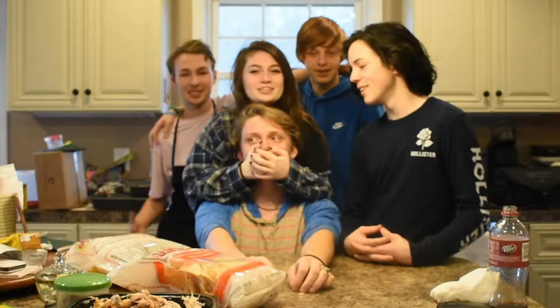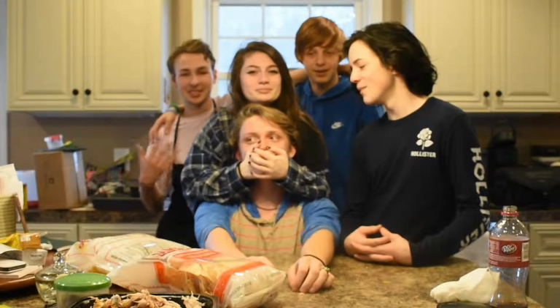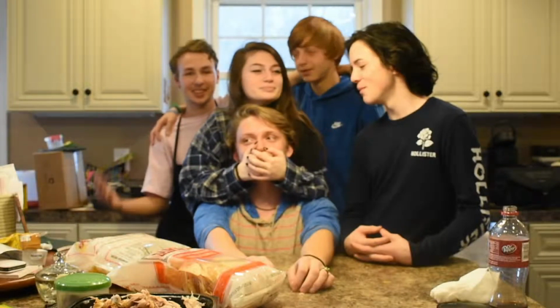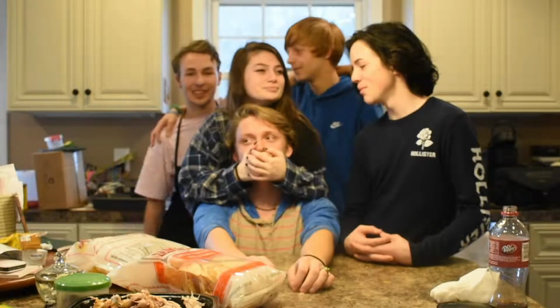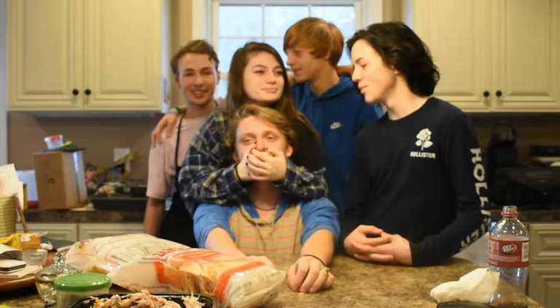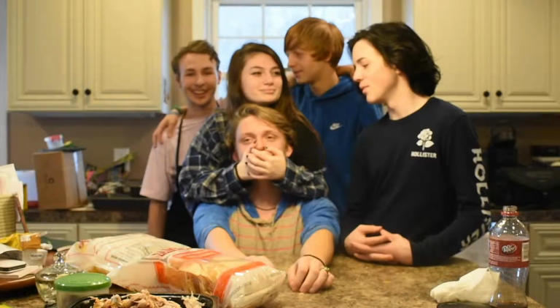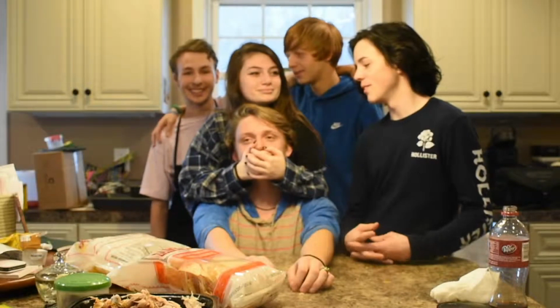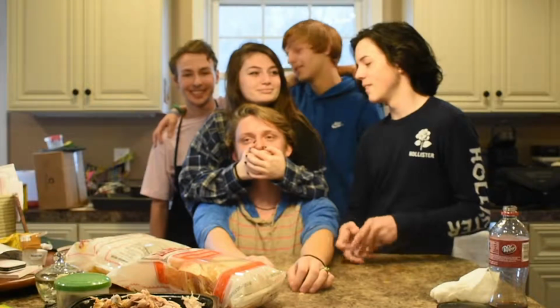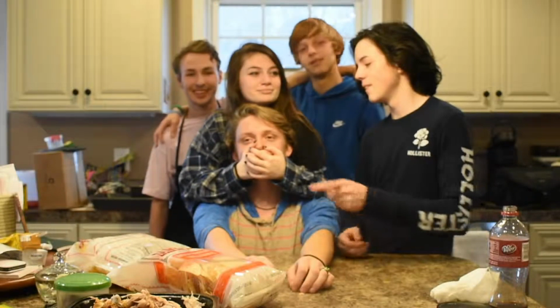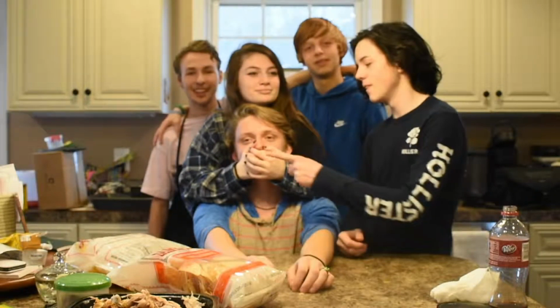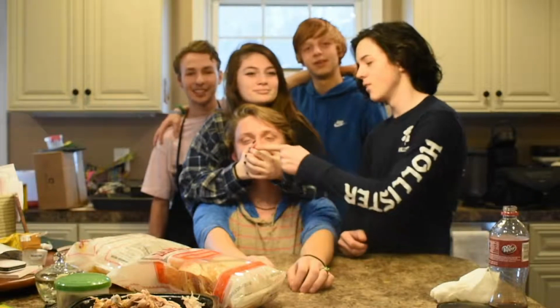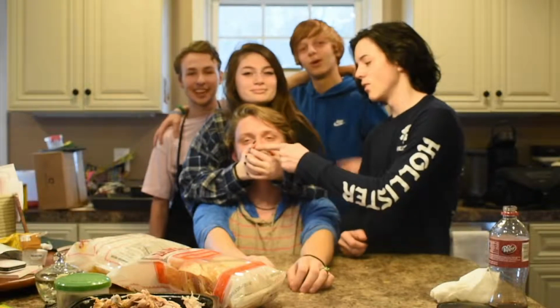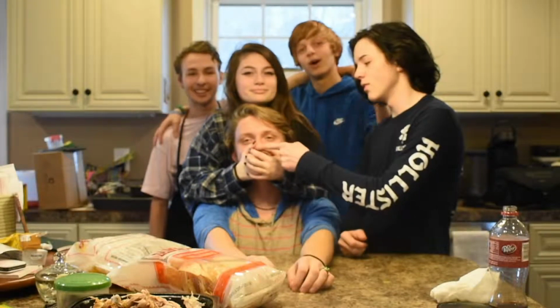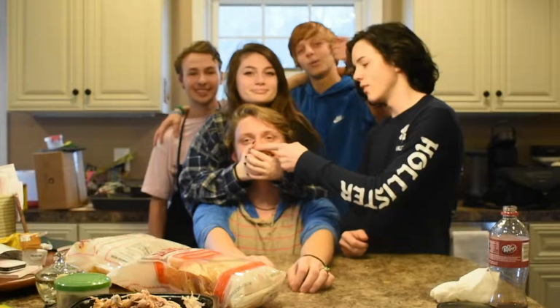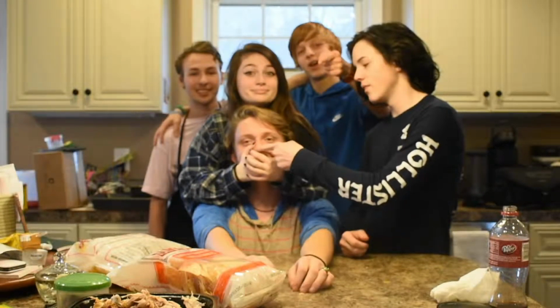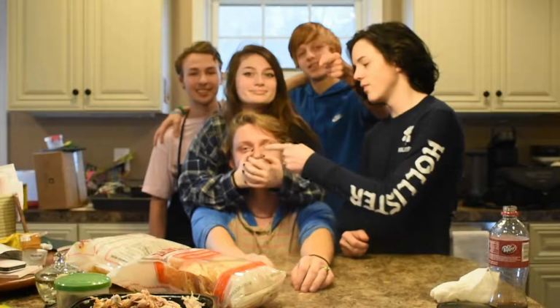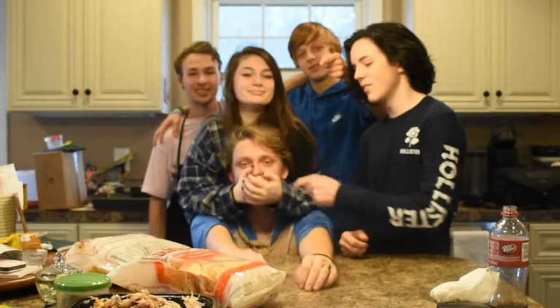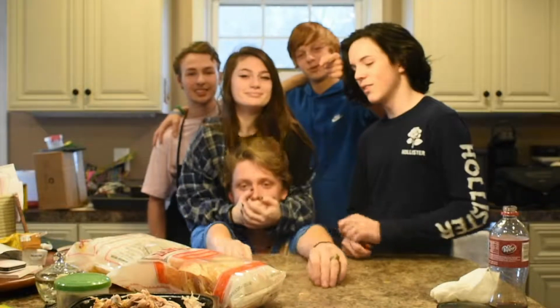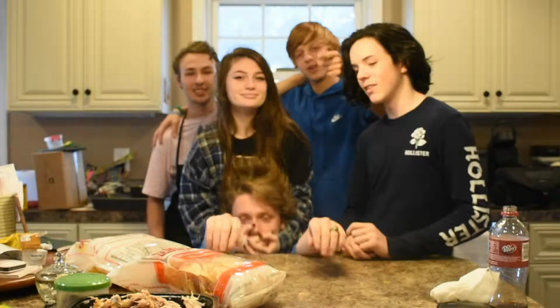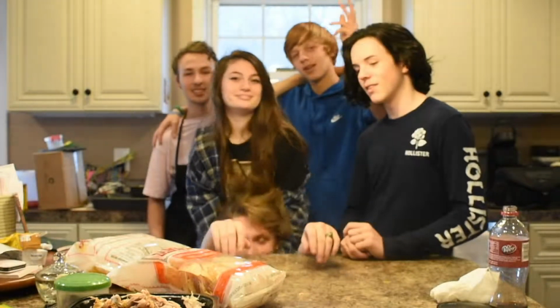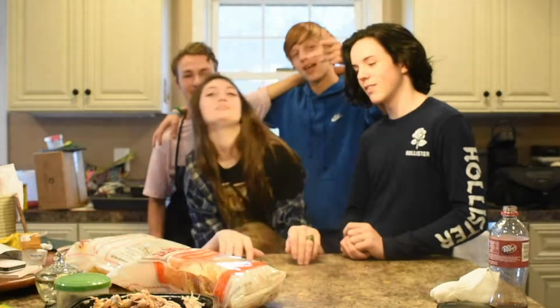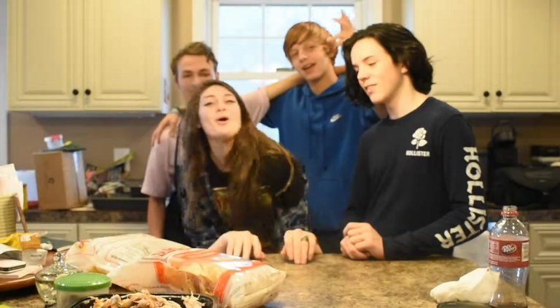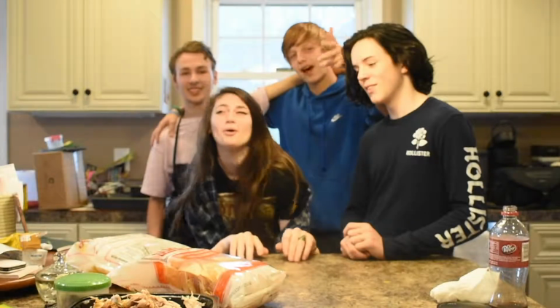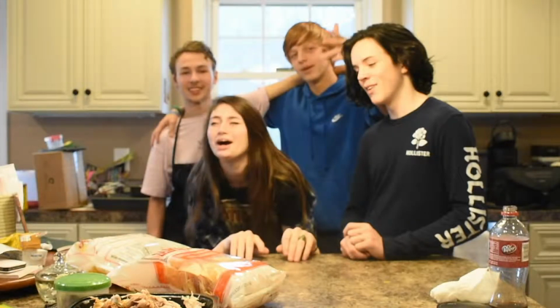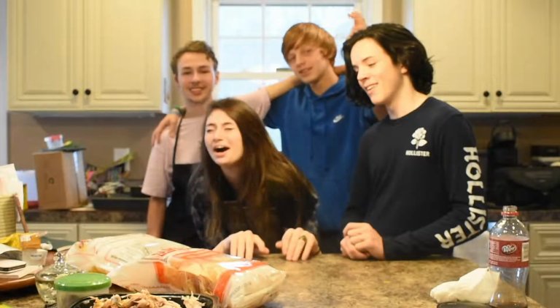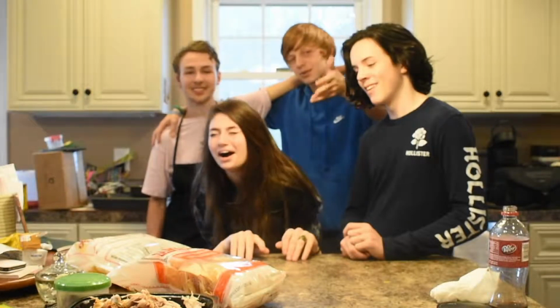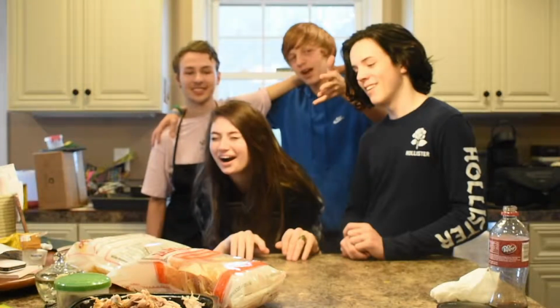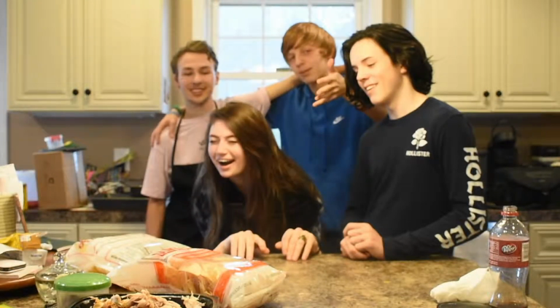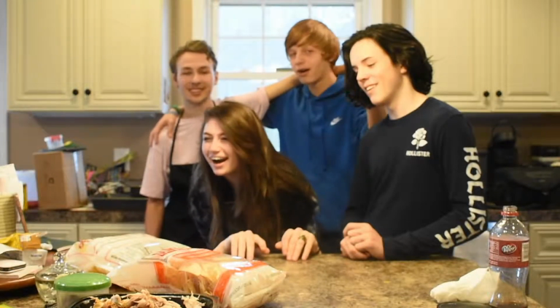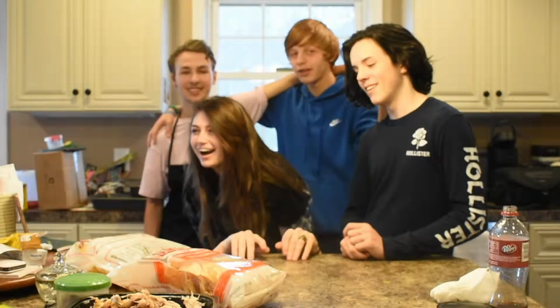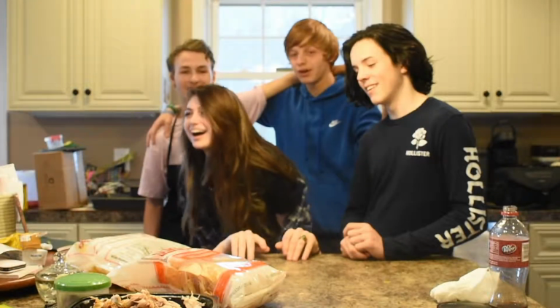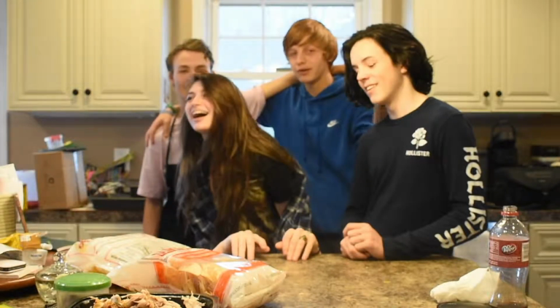This is Comedic Cooking. Have a good day. Hope you guys have enjoyed. Like, comment, subscribe — all the above.